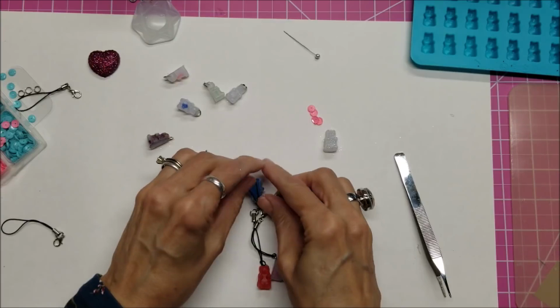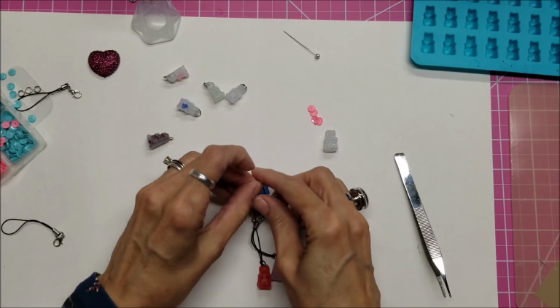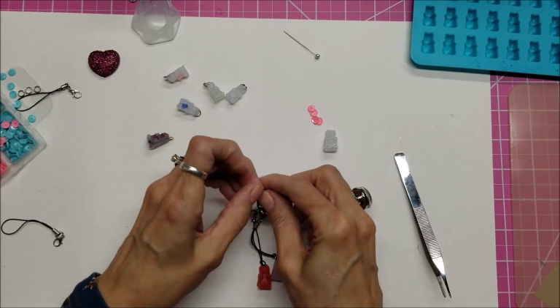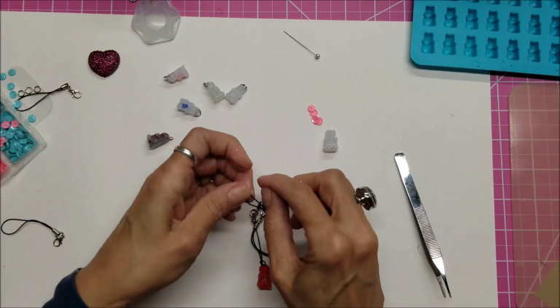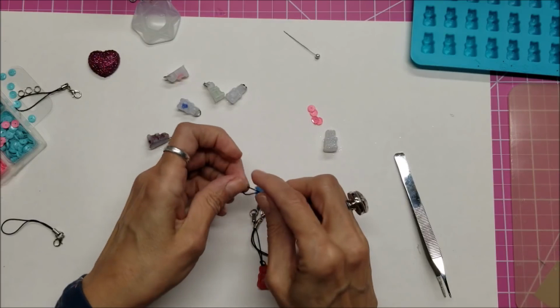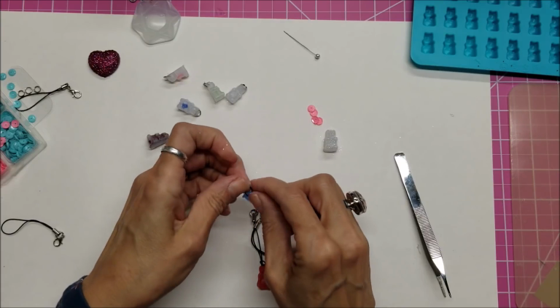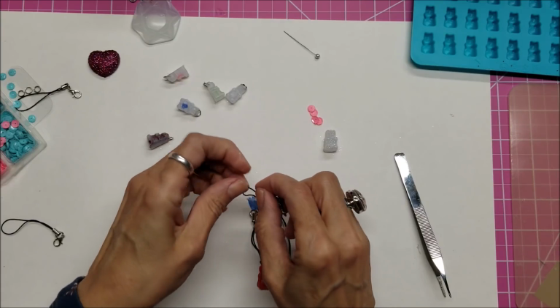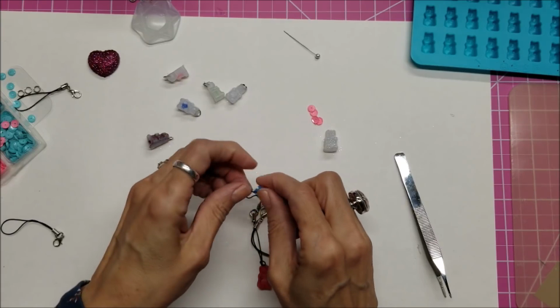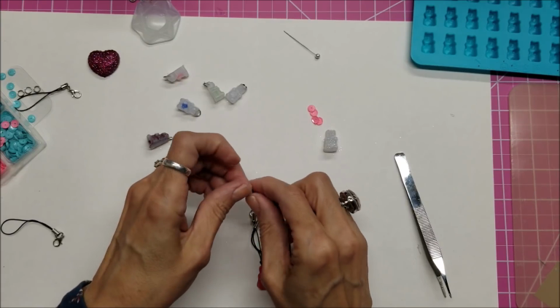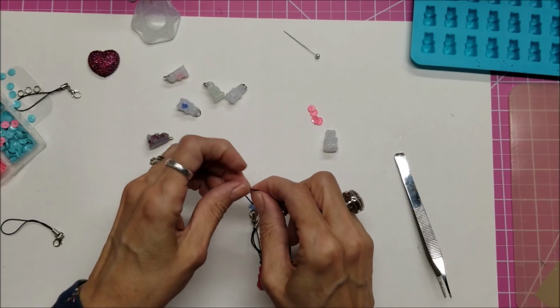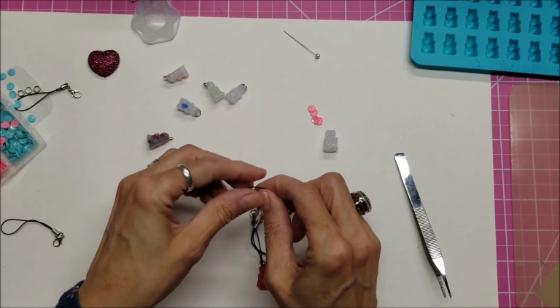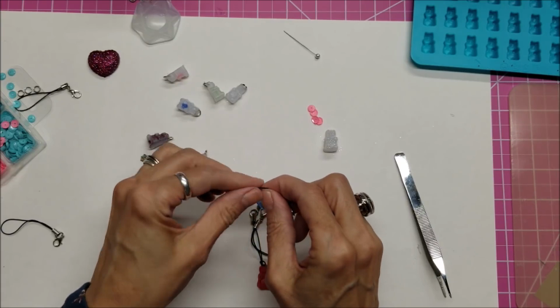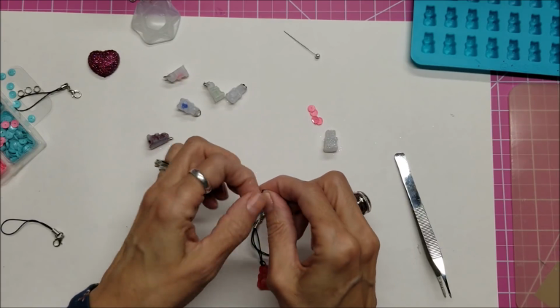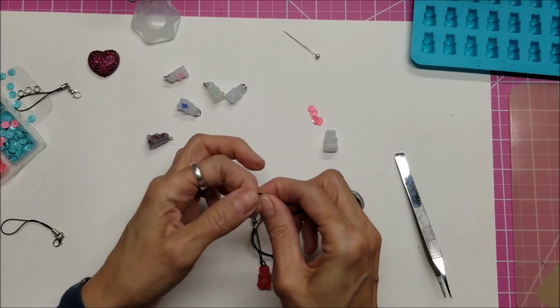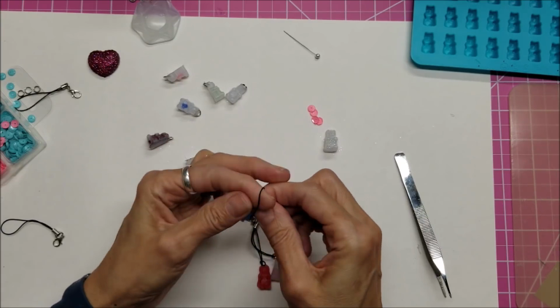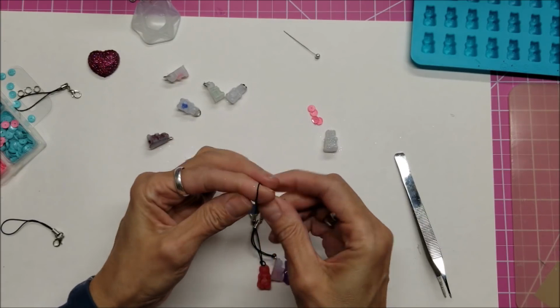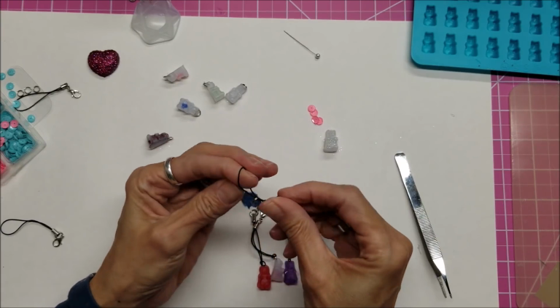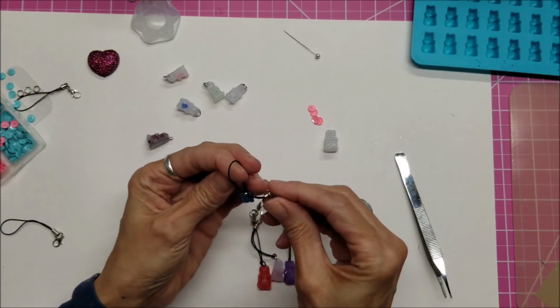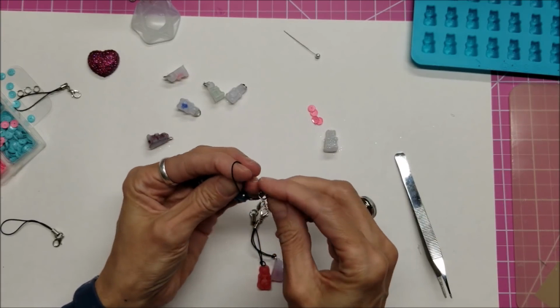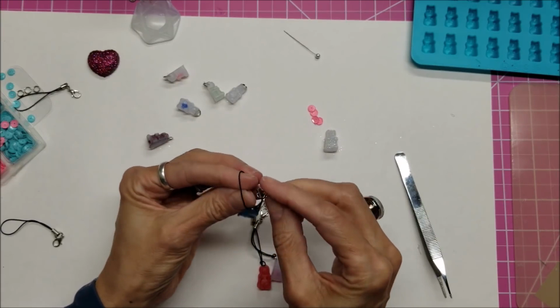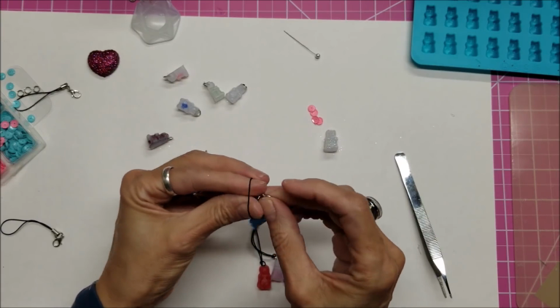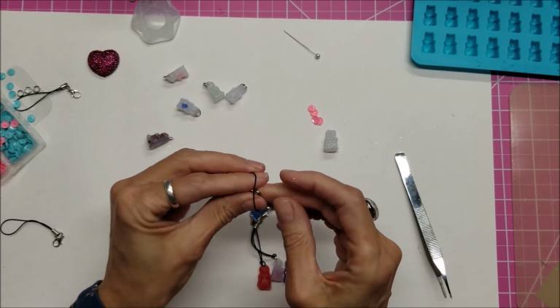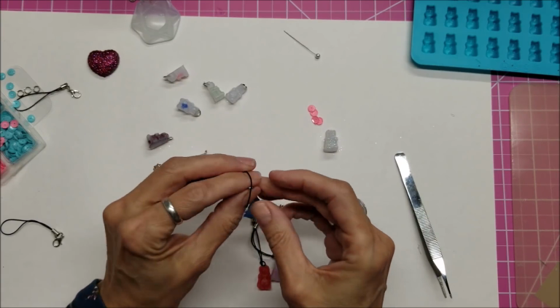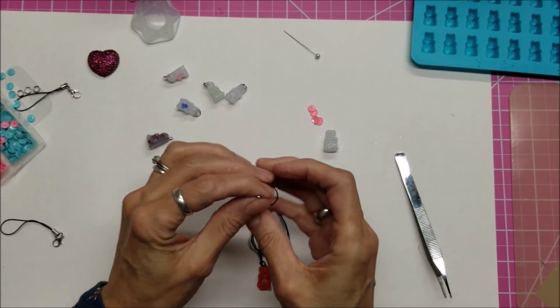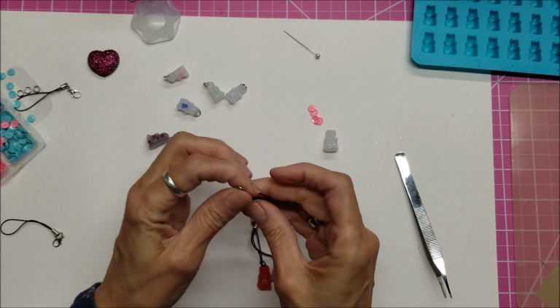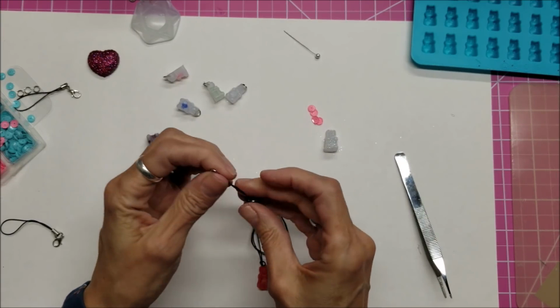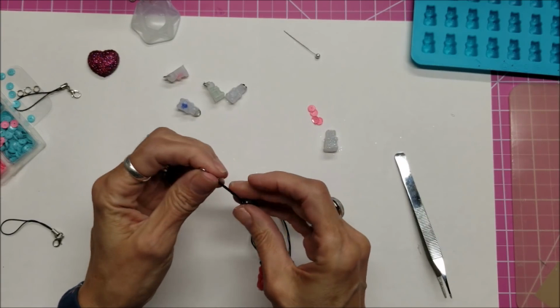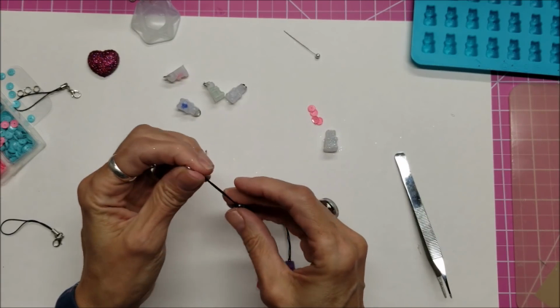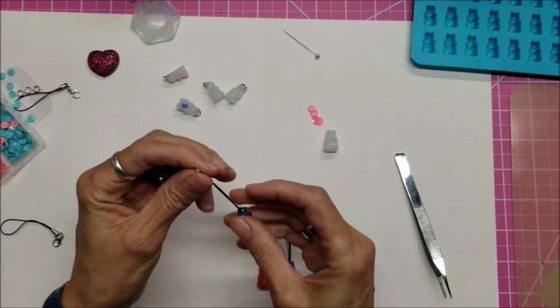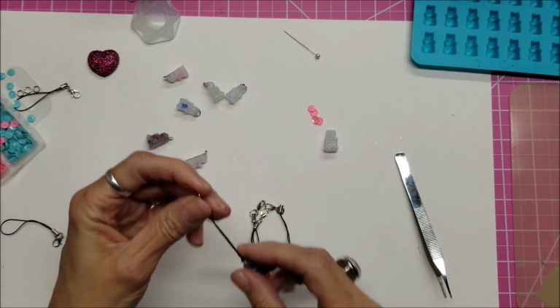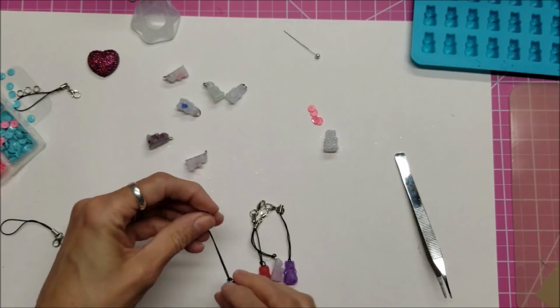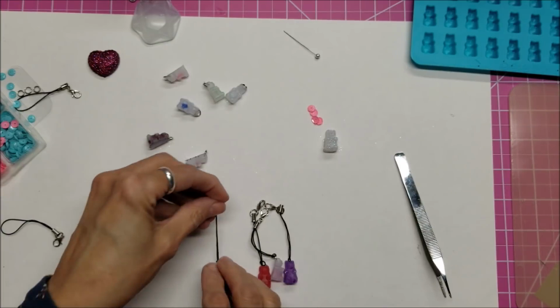I'll give you a link down below to this particular glue gun on Amazon.